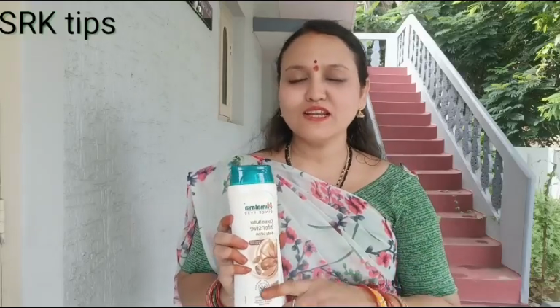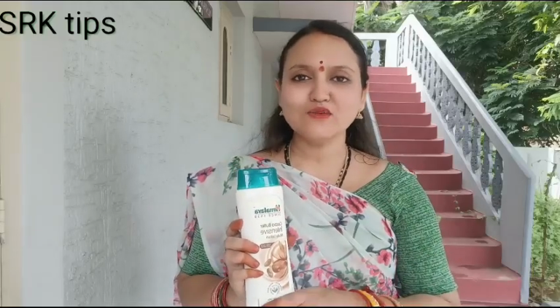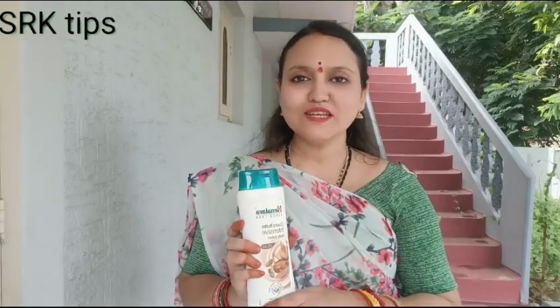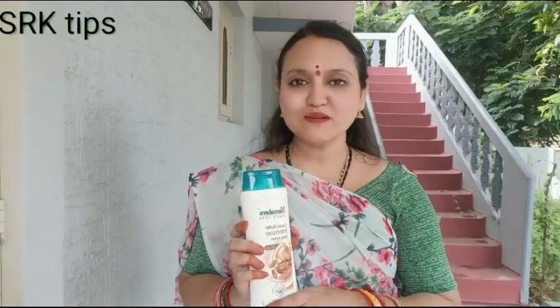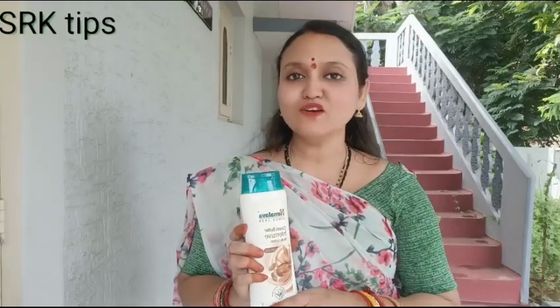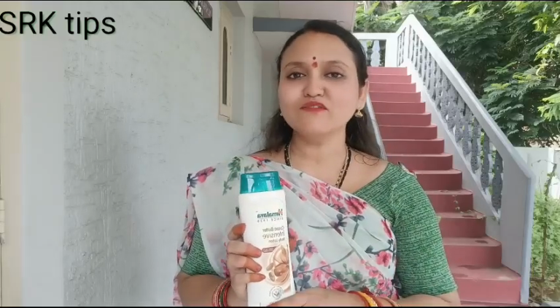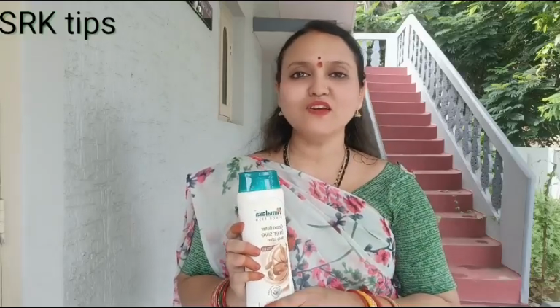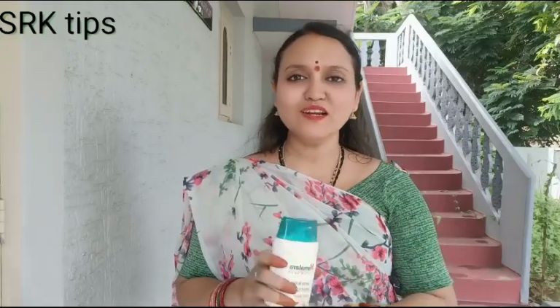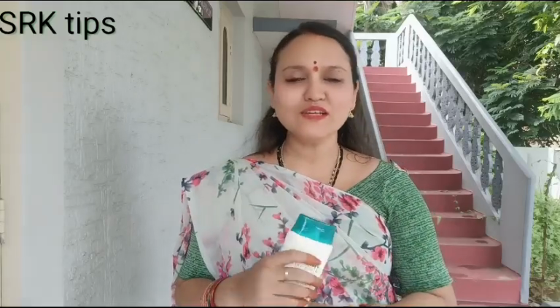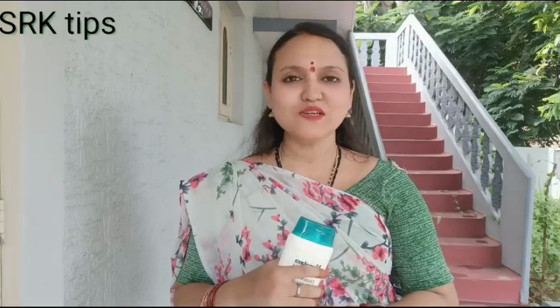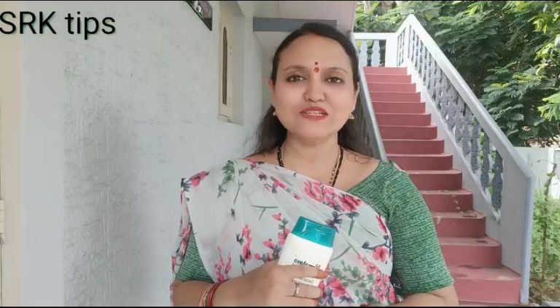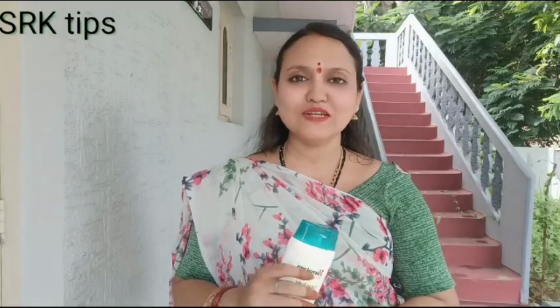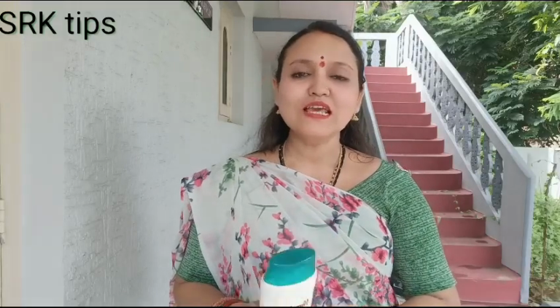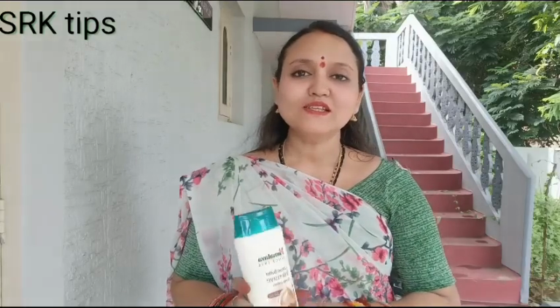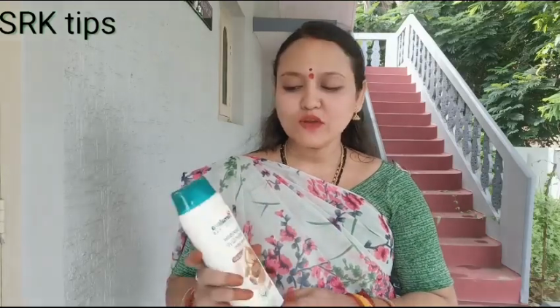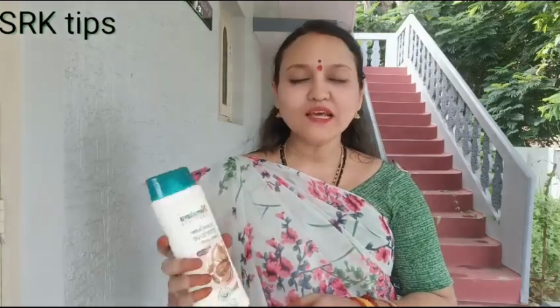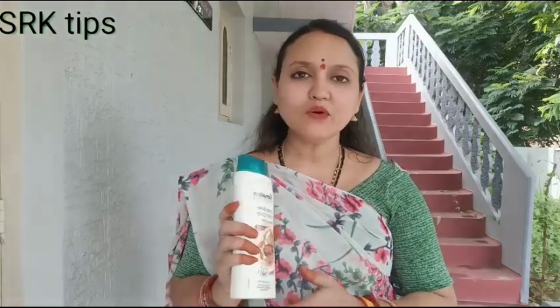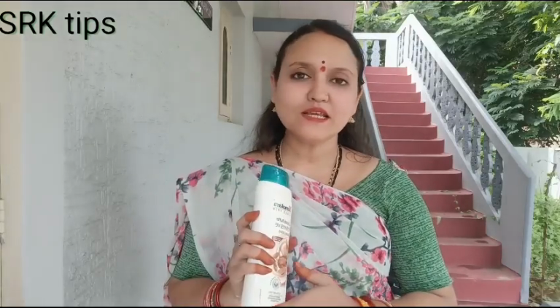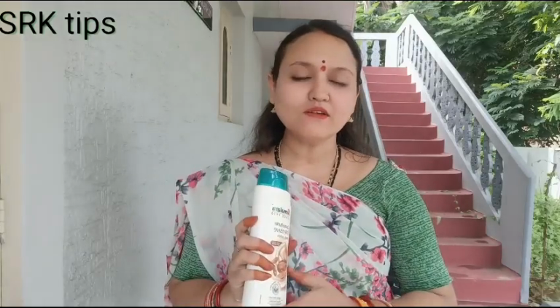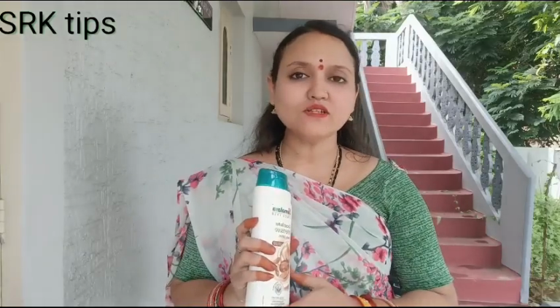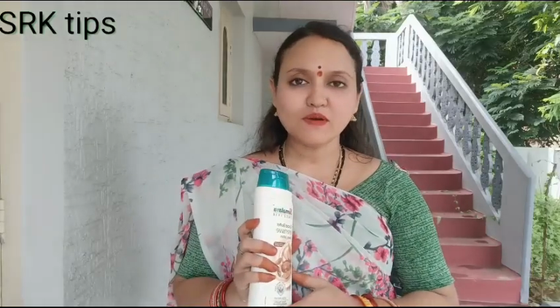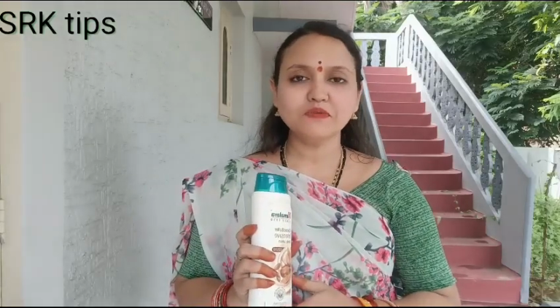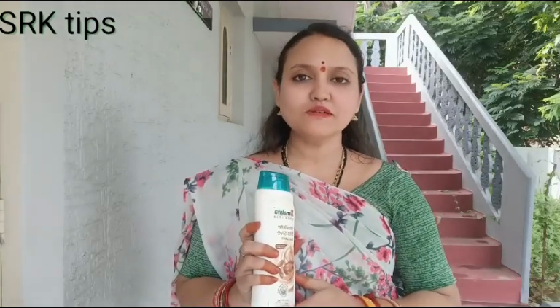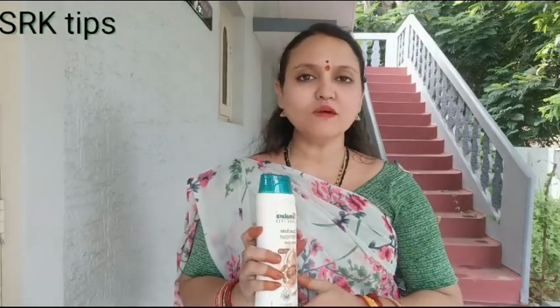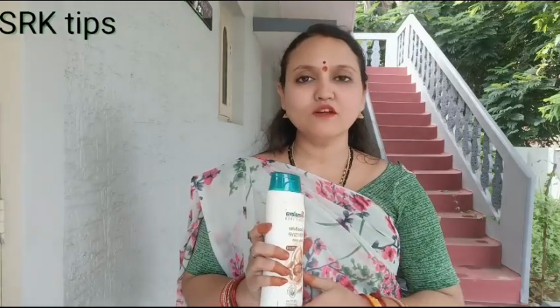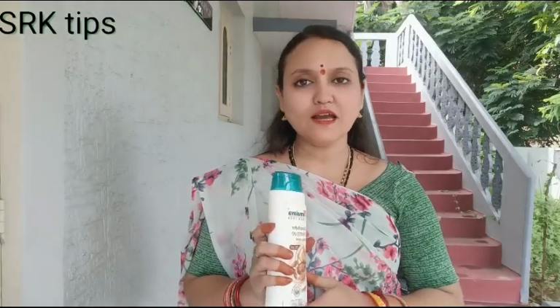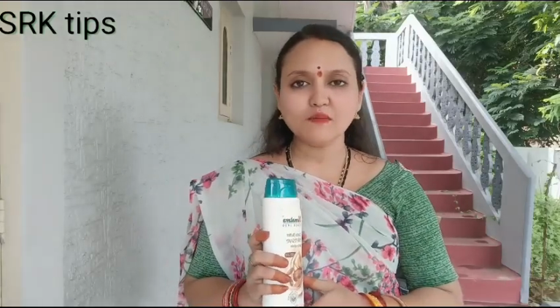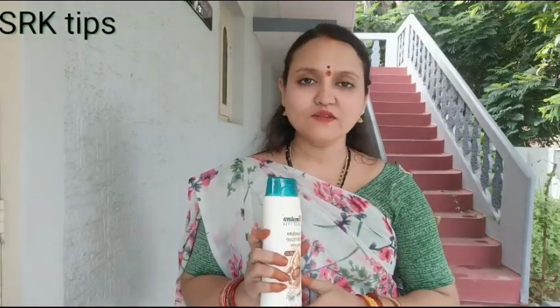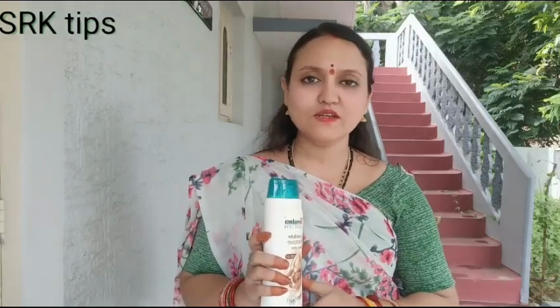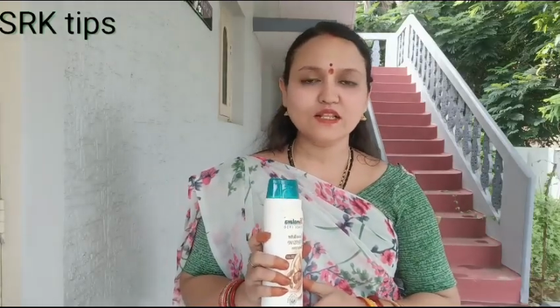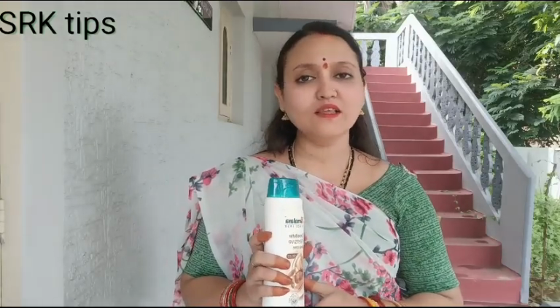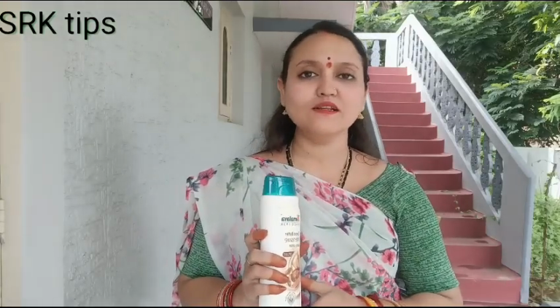We have a lot of different products from Himalayan products.